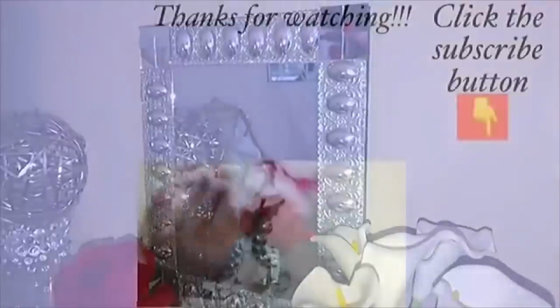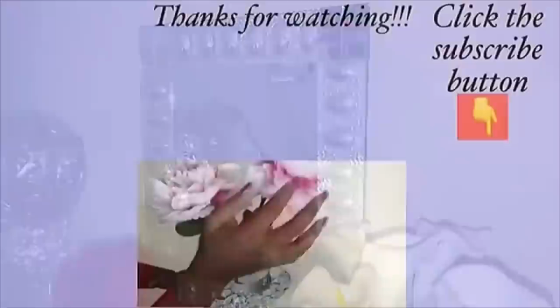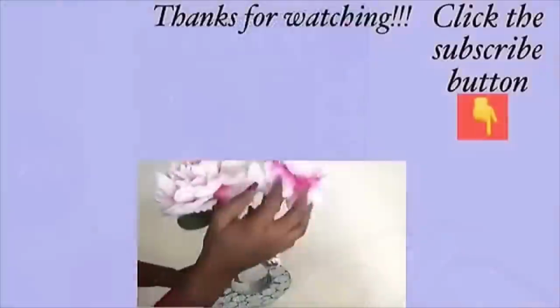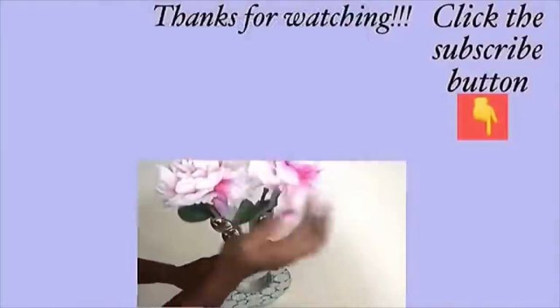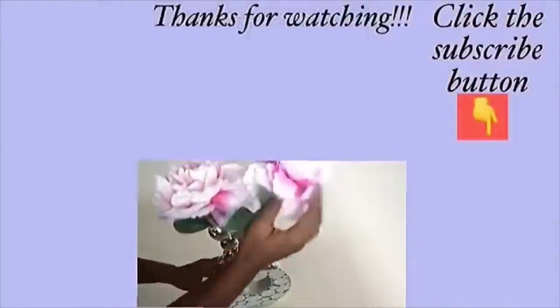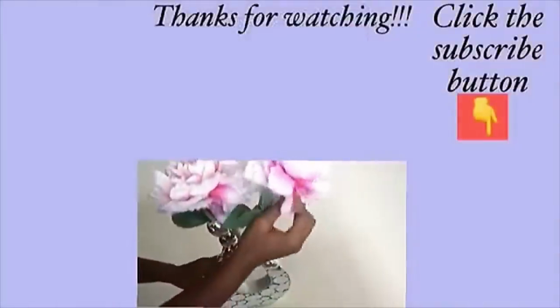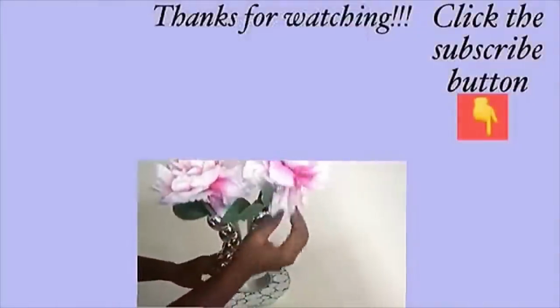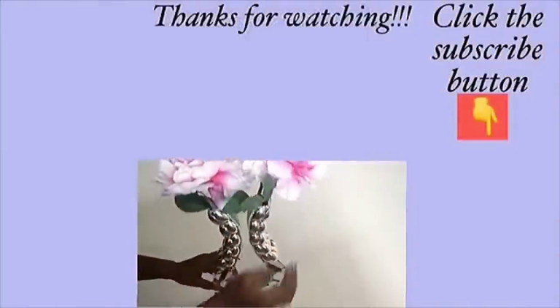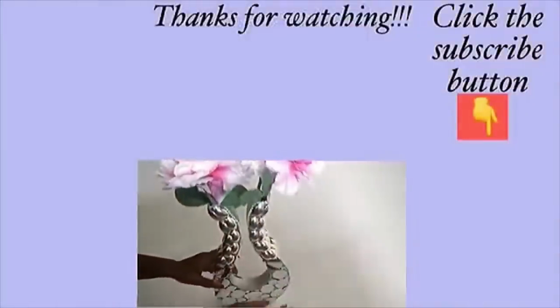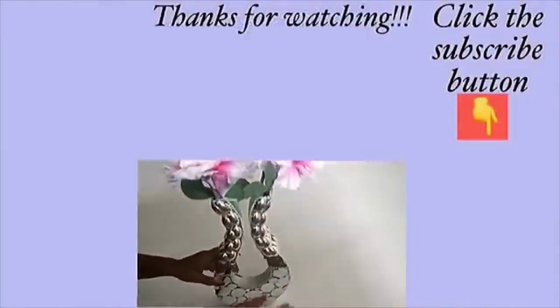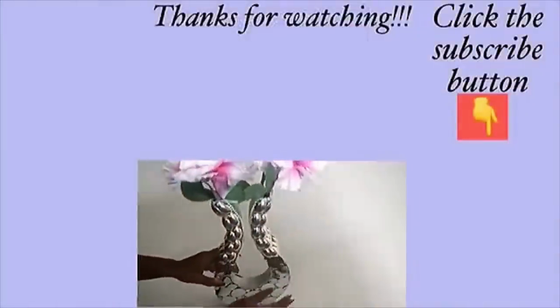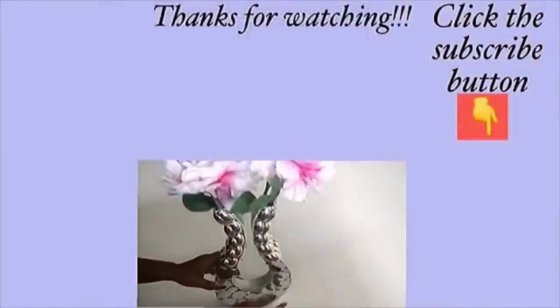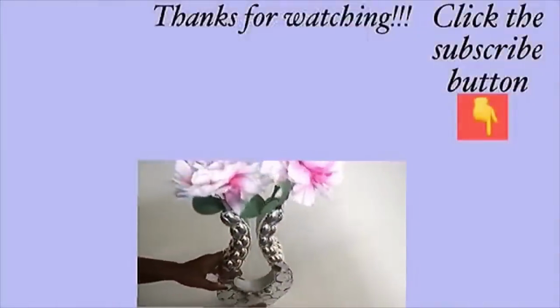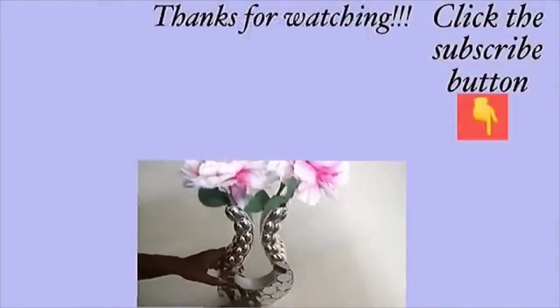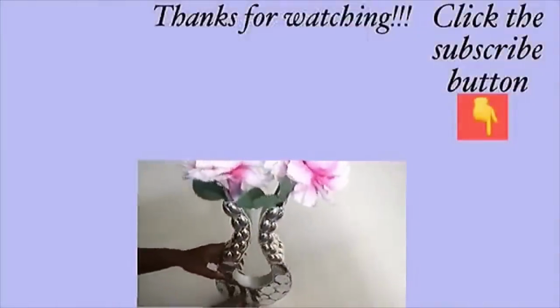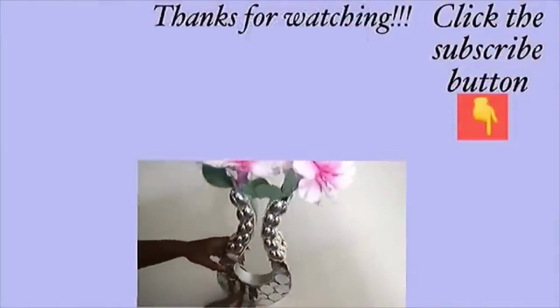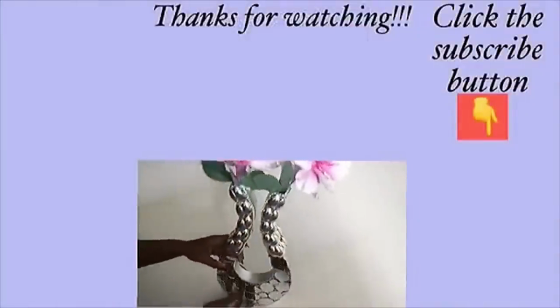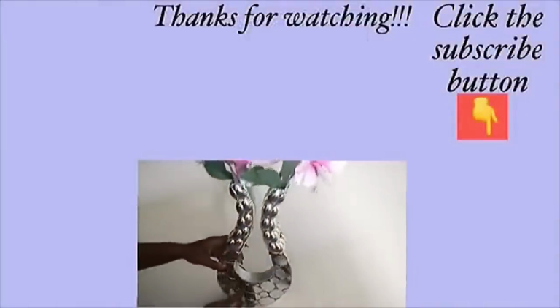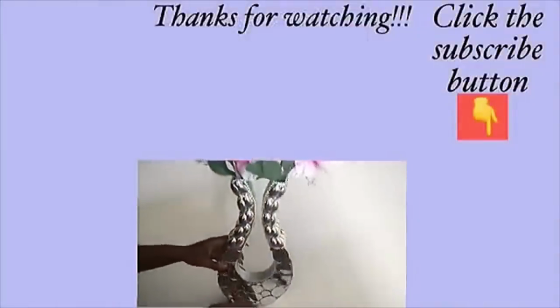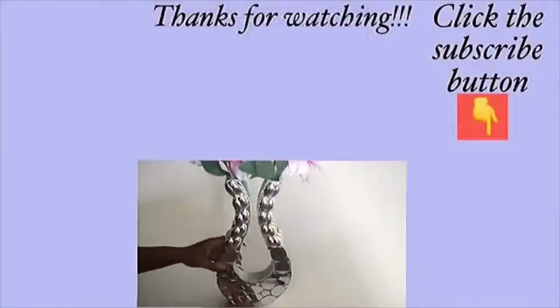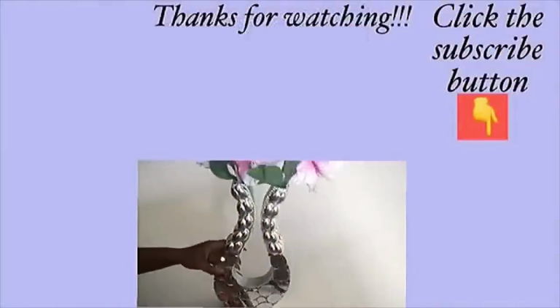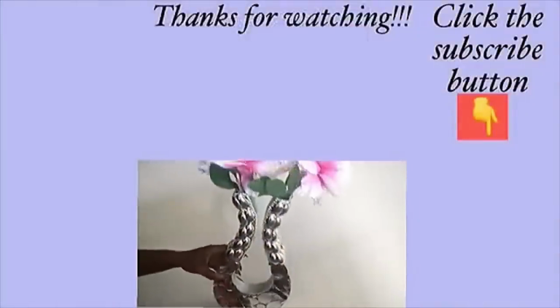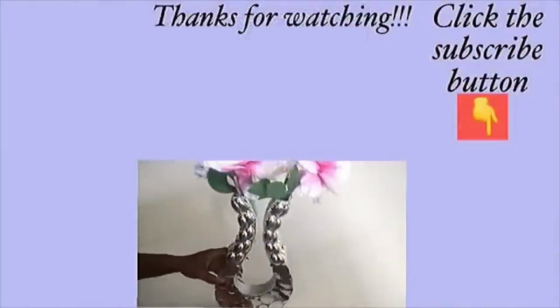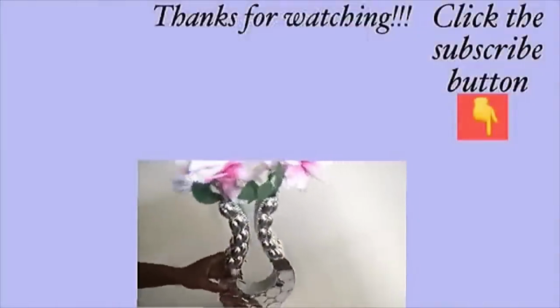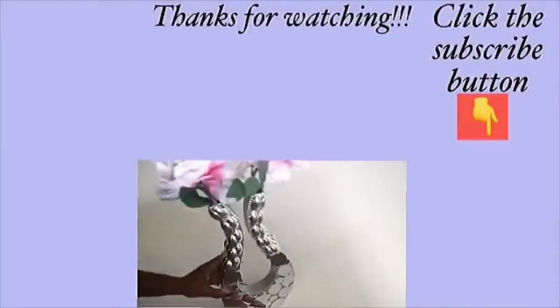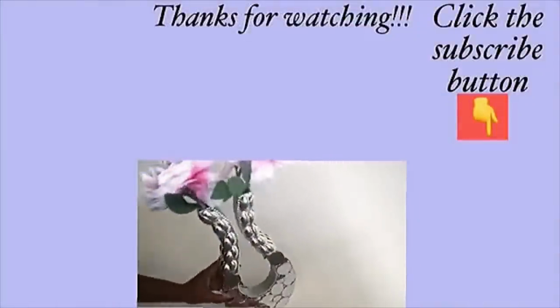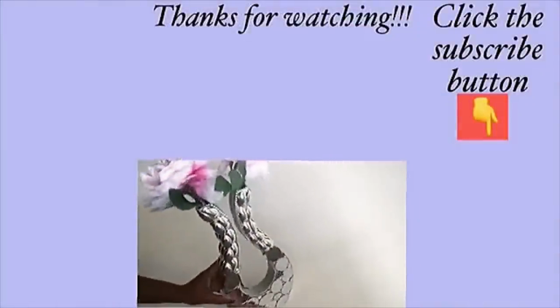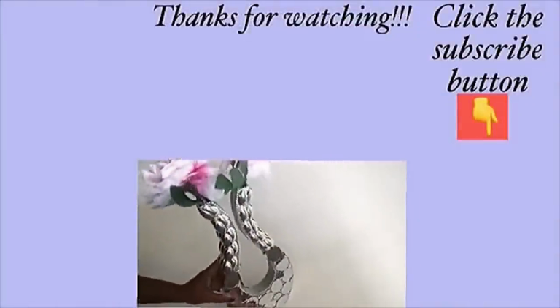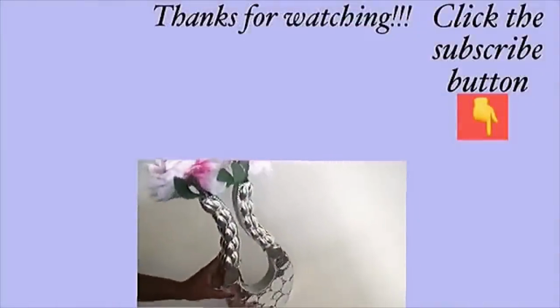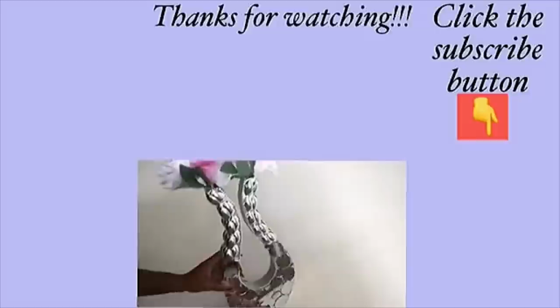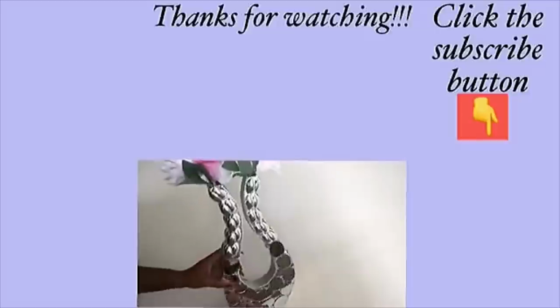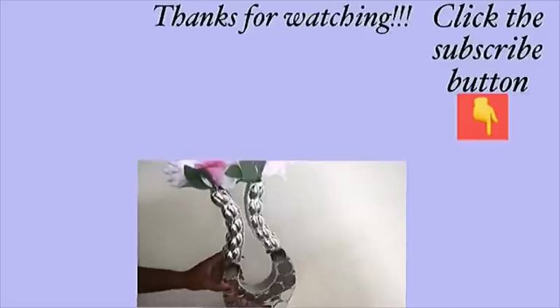Thank you so much for watching. I have other videos linked in the description box below — do check them out and don't forget to click on the subscribe button.